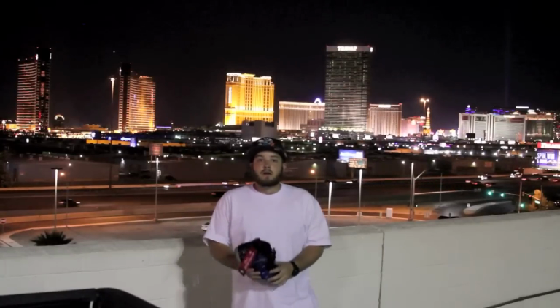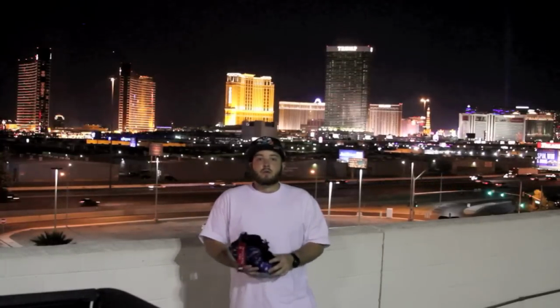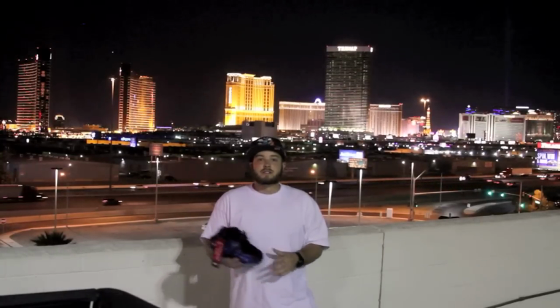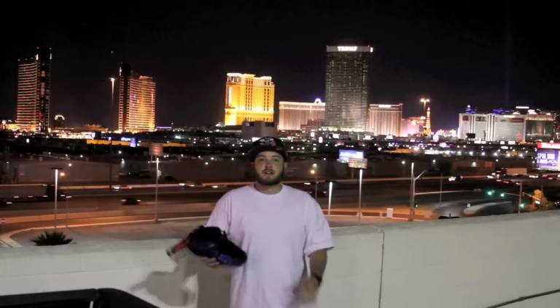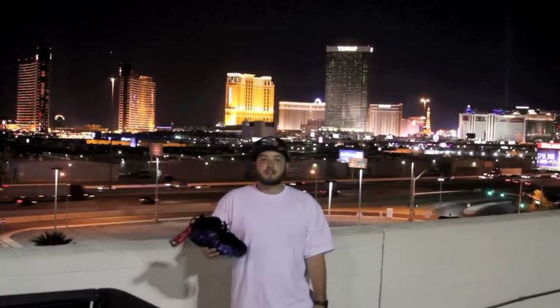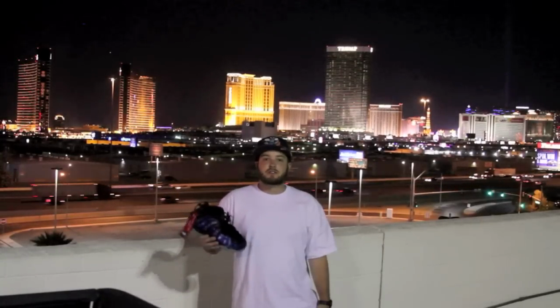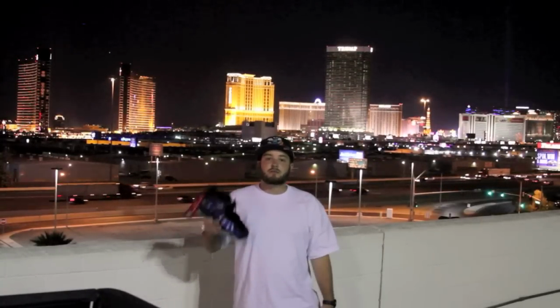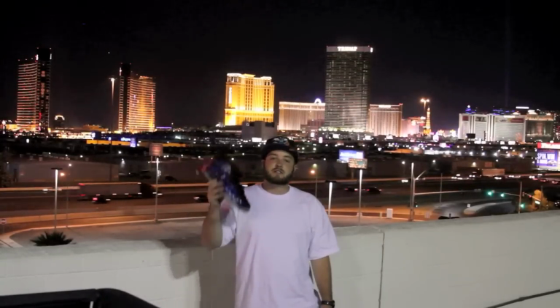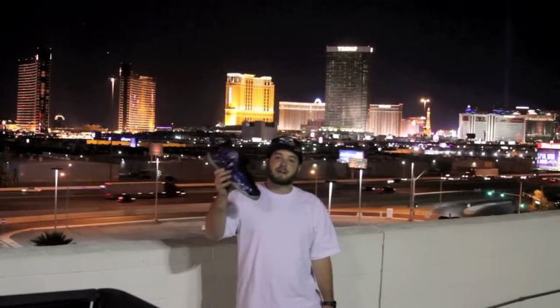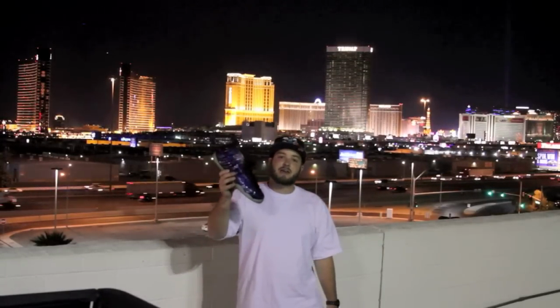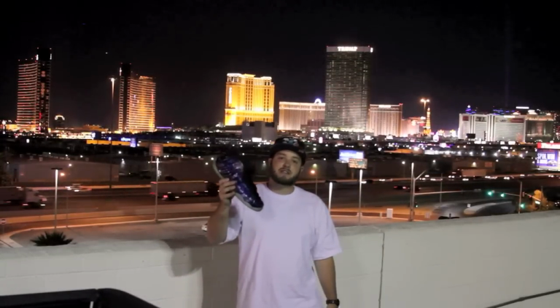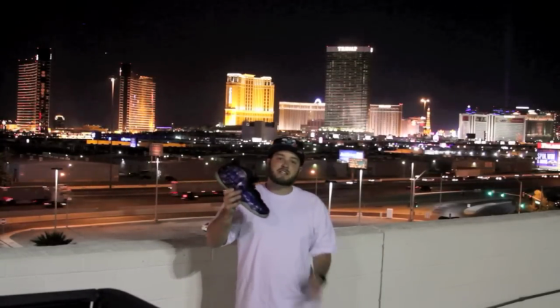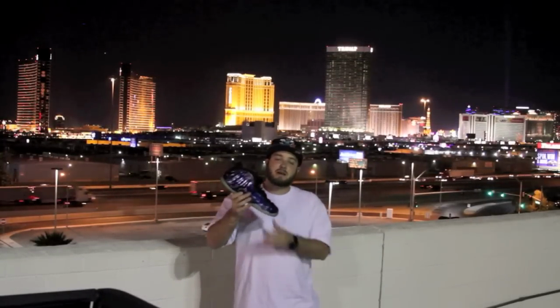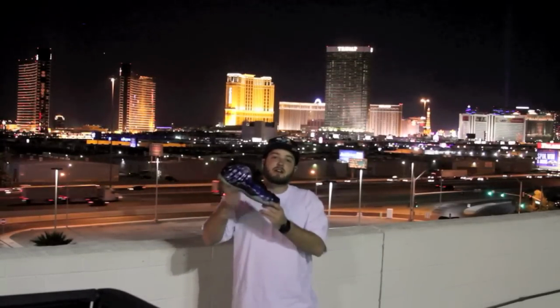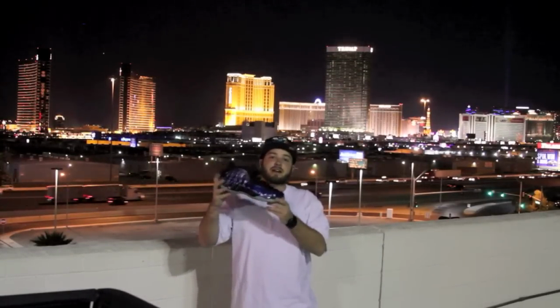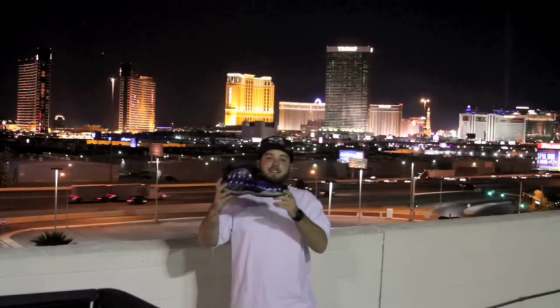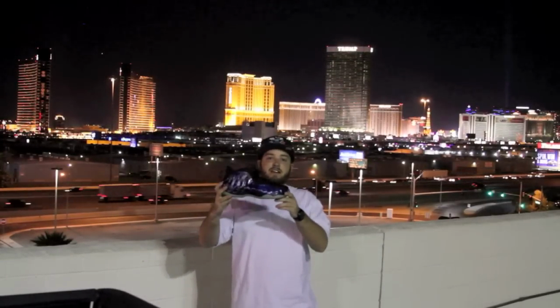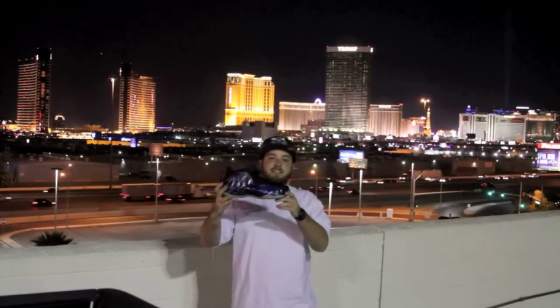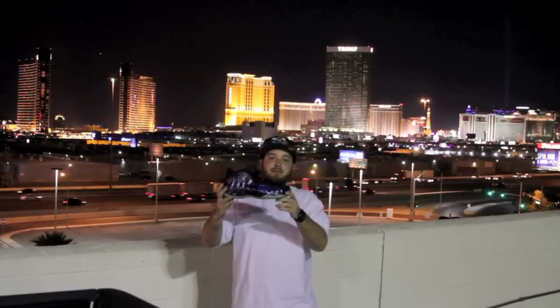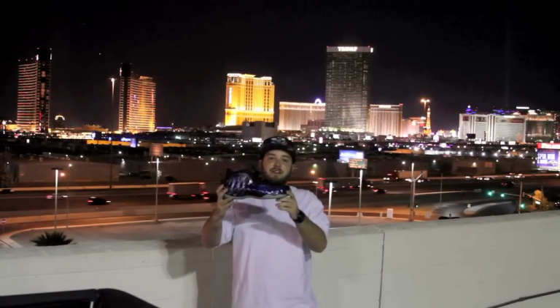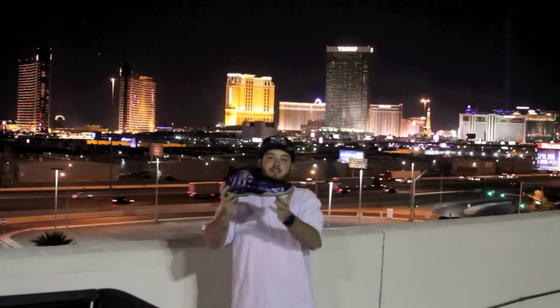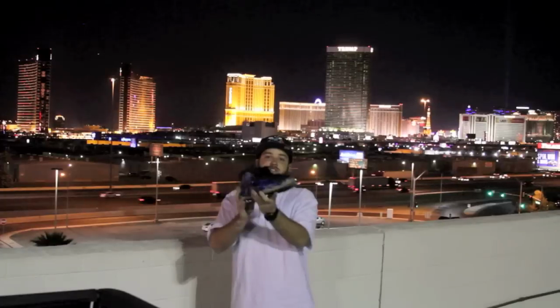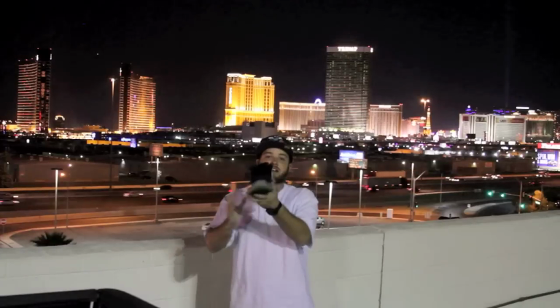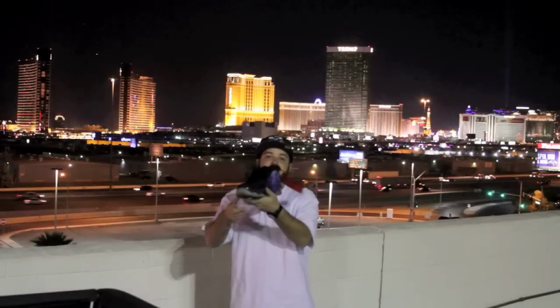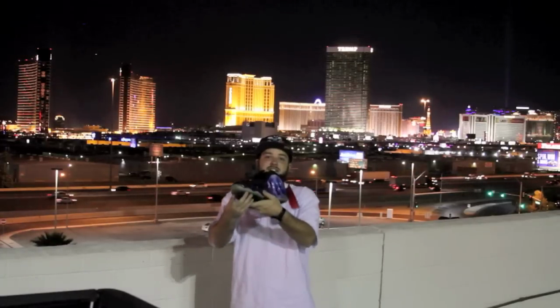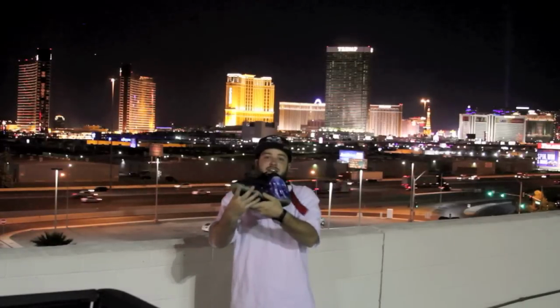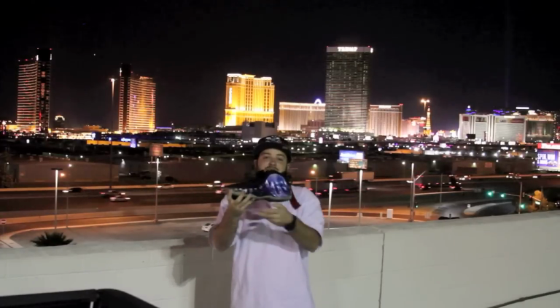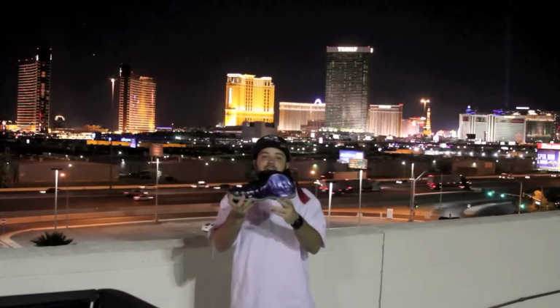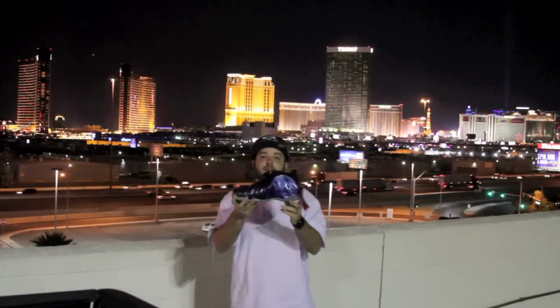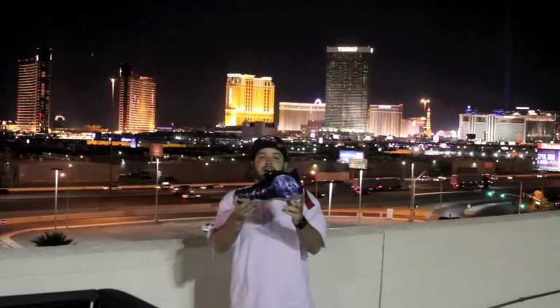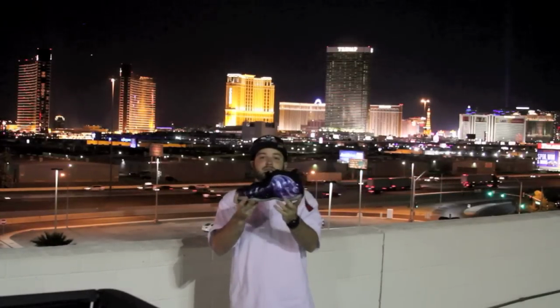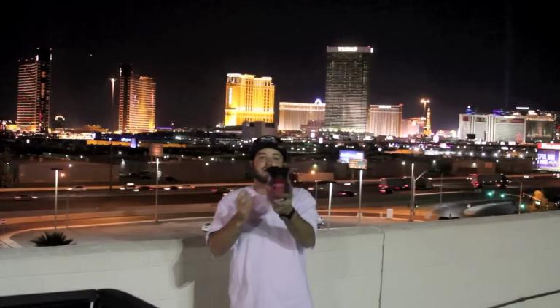What's good YouTube? This is BigGameBG and I'm here to make a sneaker statement. Galaxy FoamPosite 1.